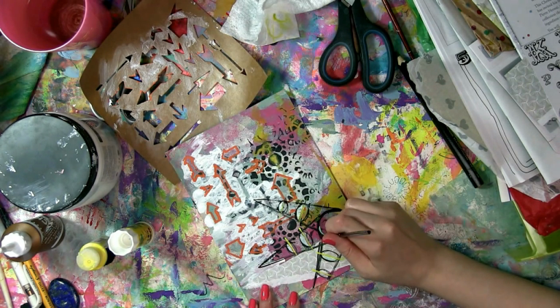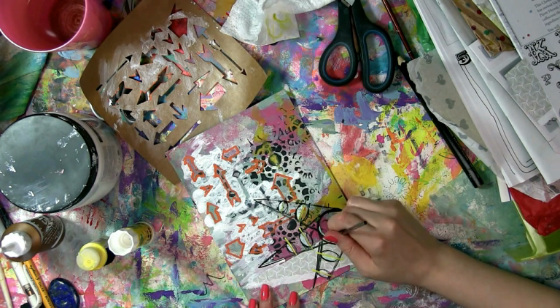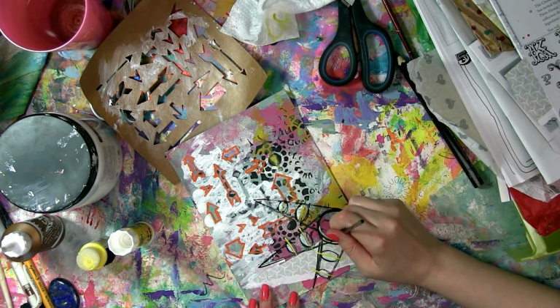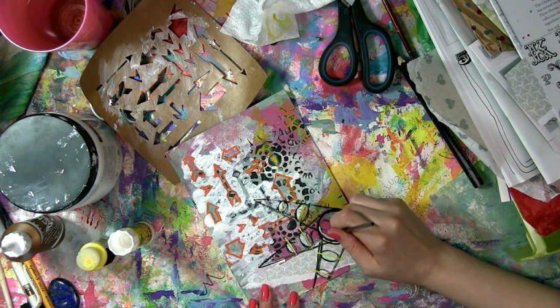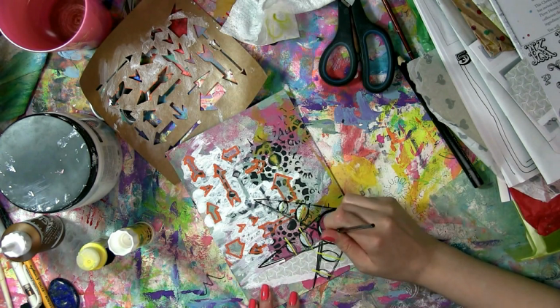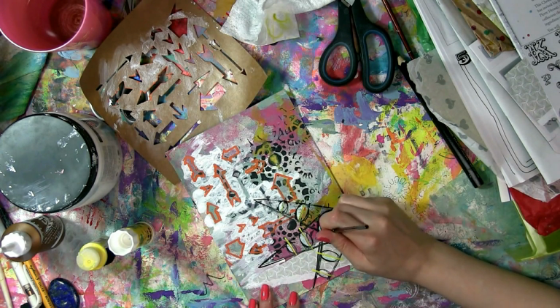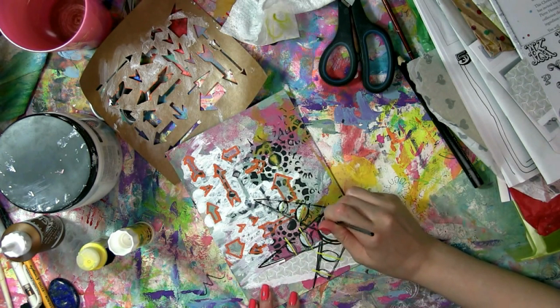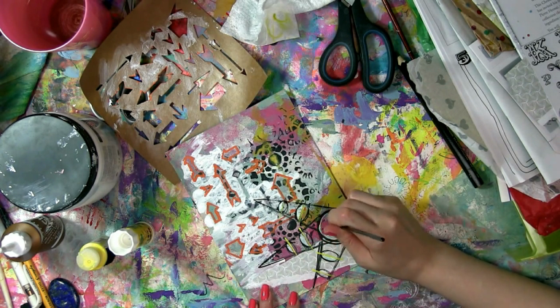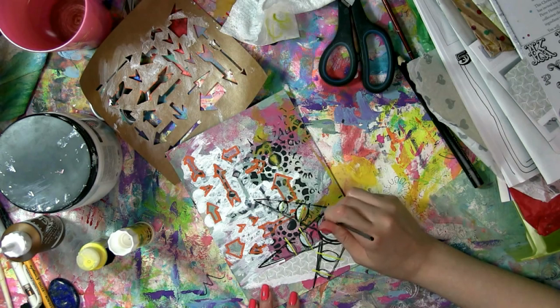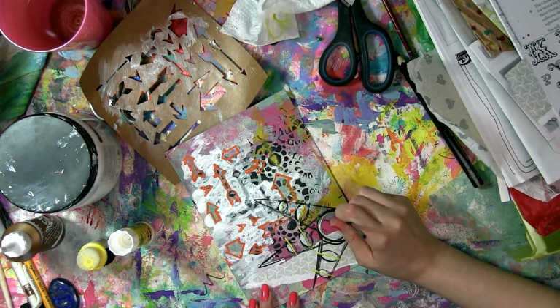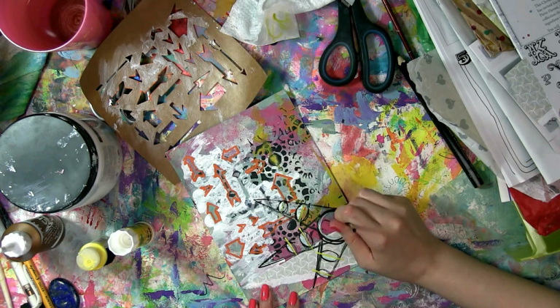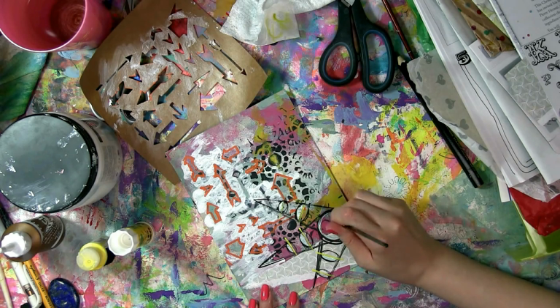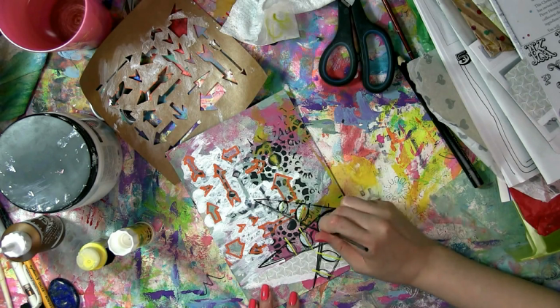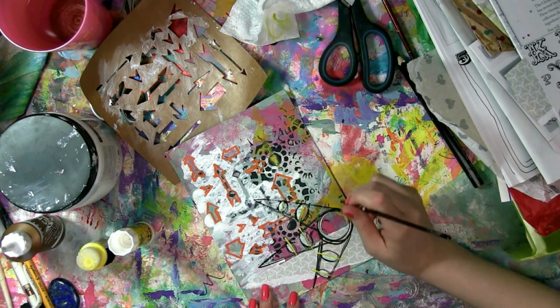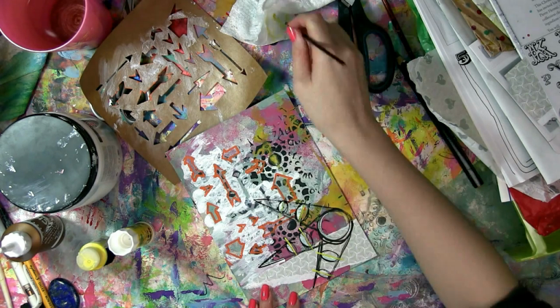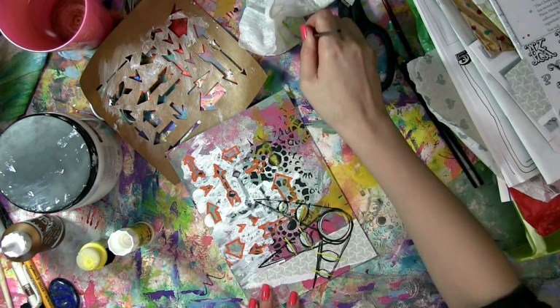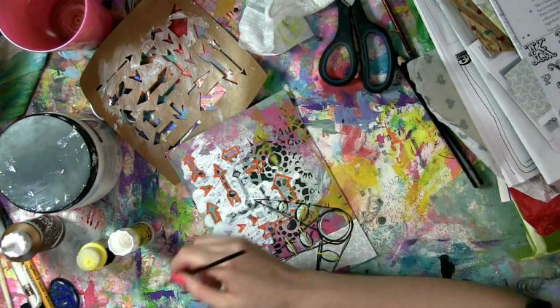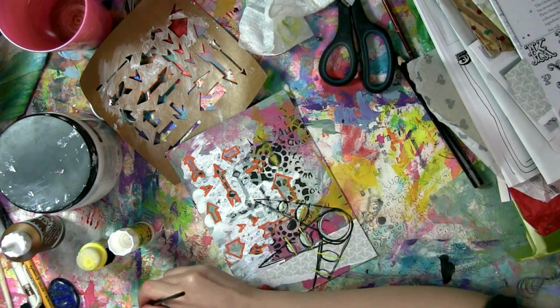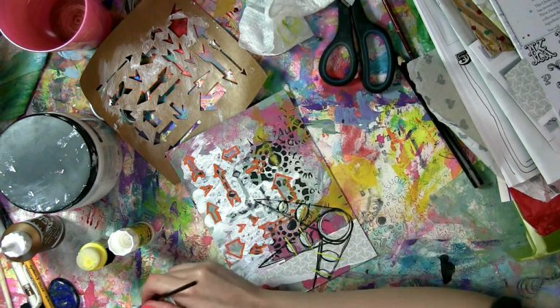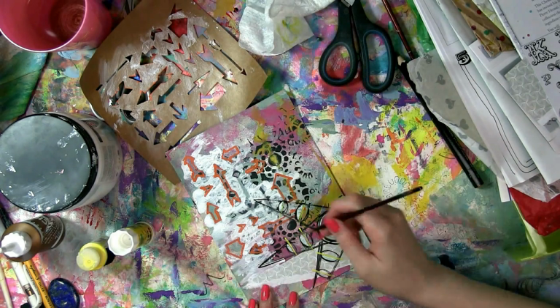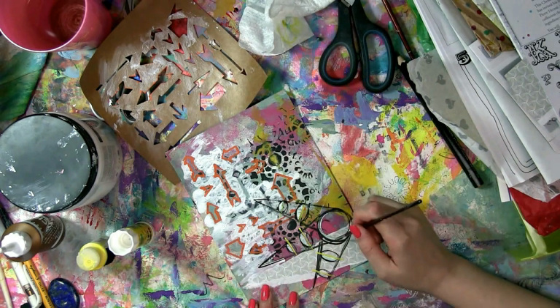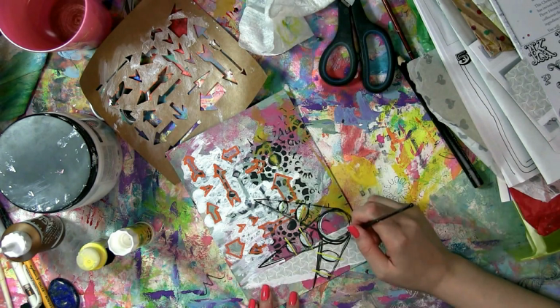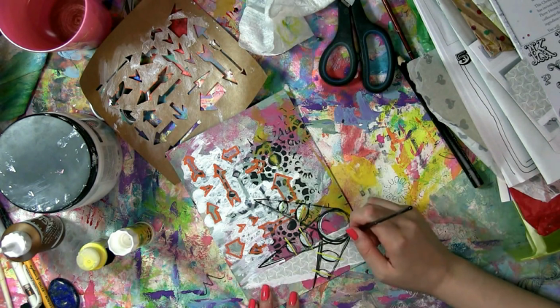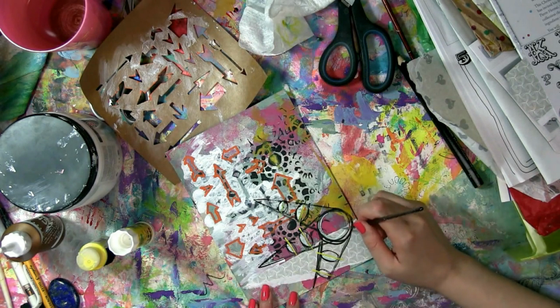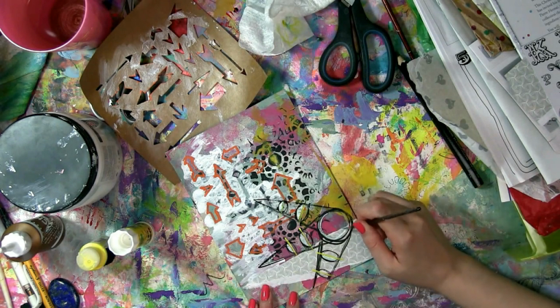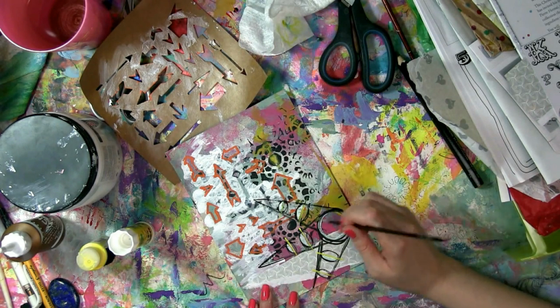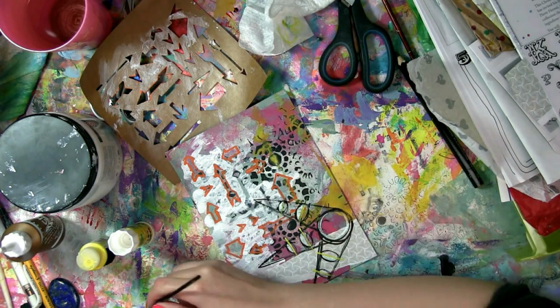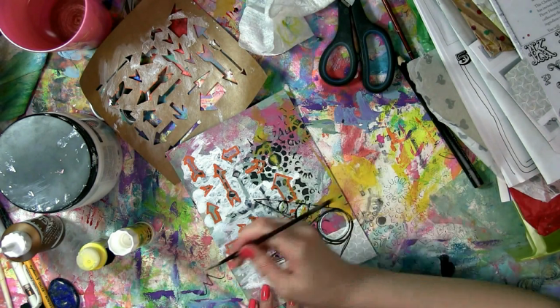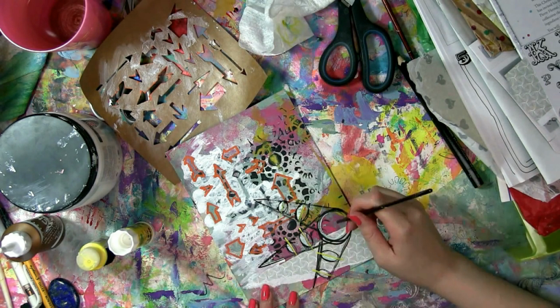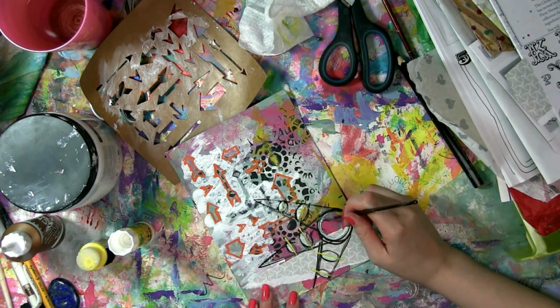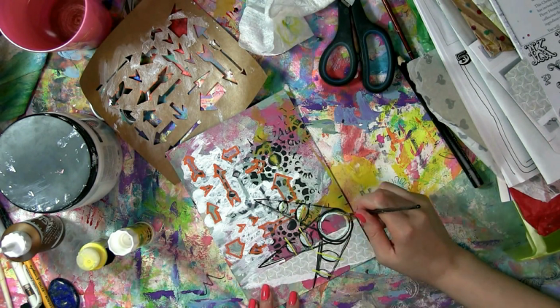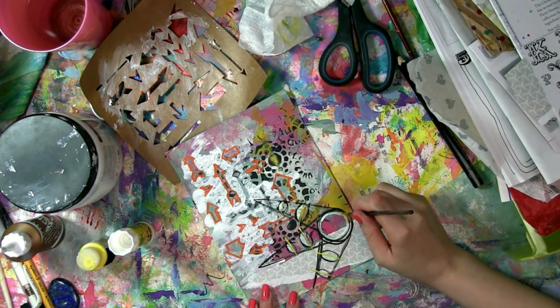To make my Leonardo da Vinci shape I just use my Pentel brush pen and a few different acrylics.